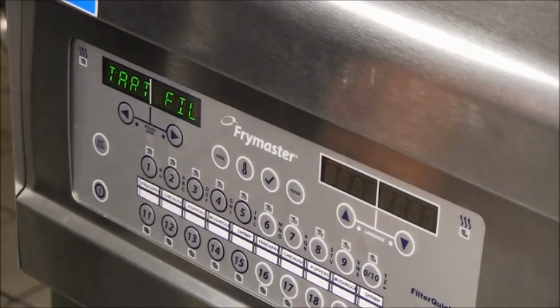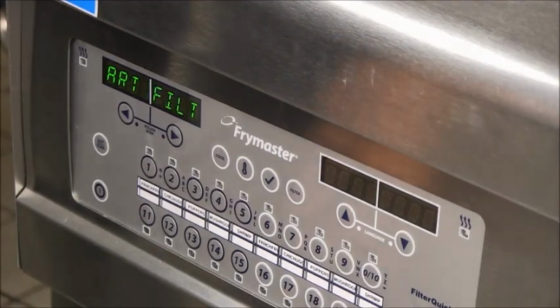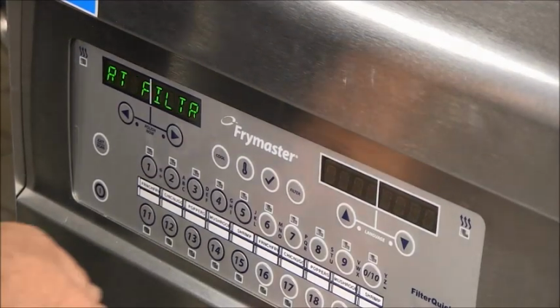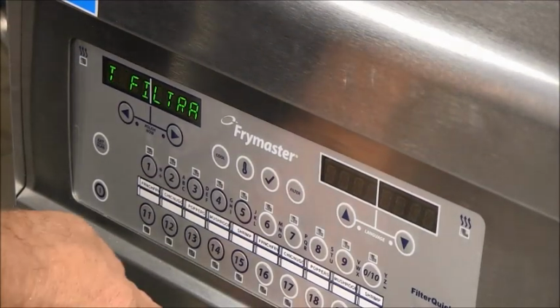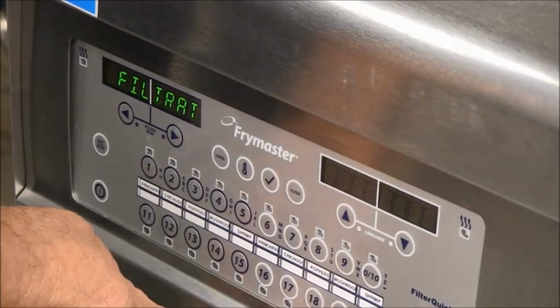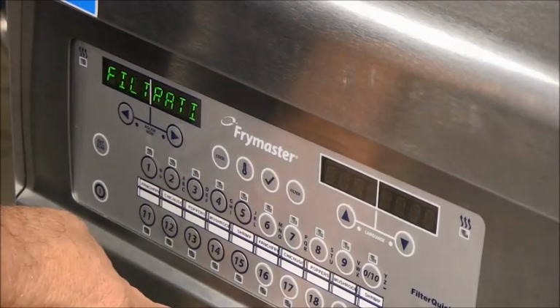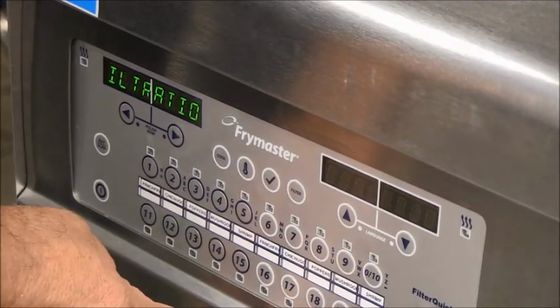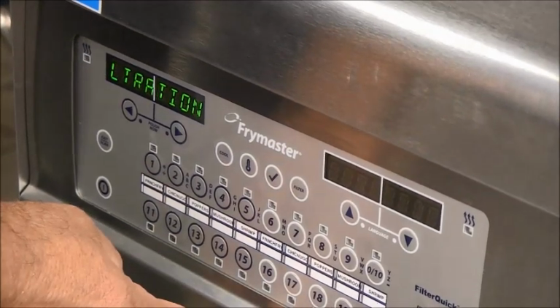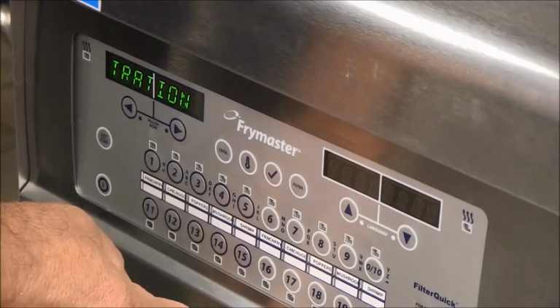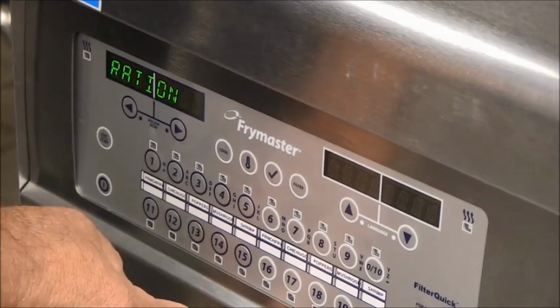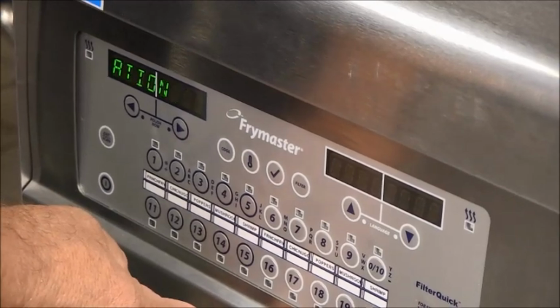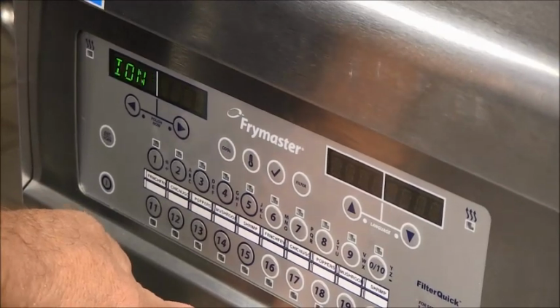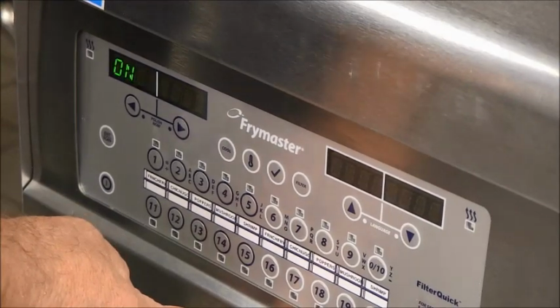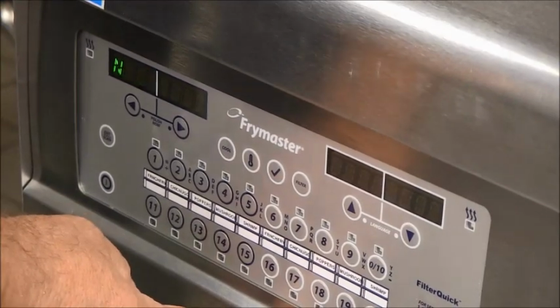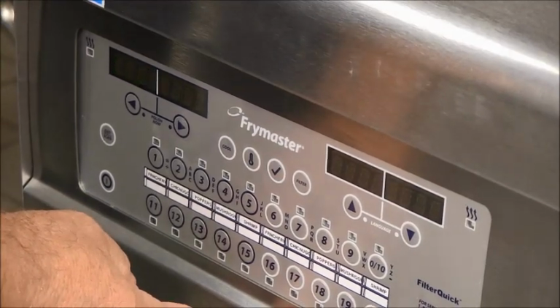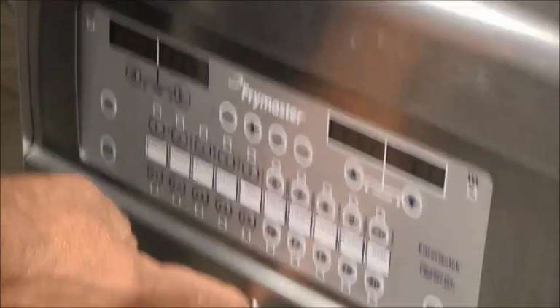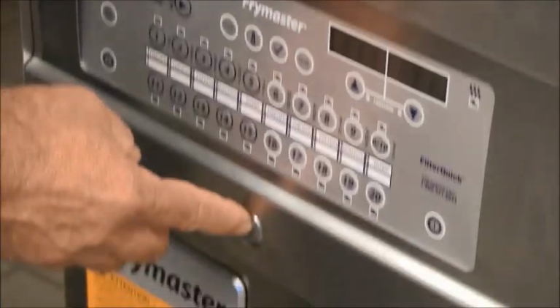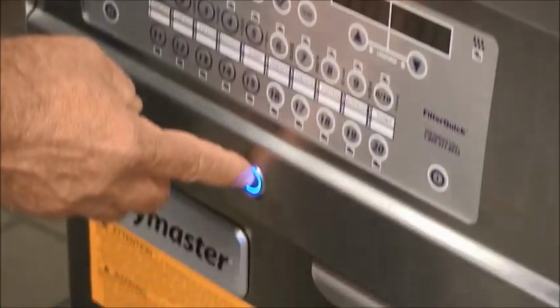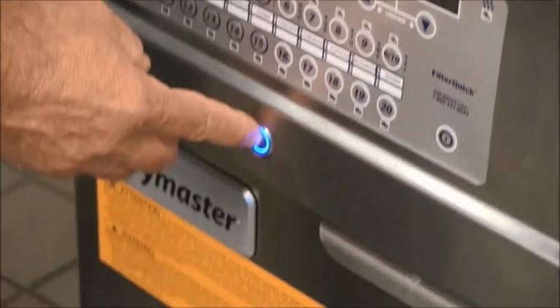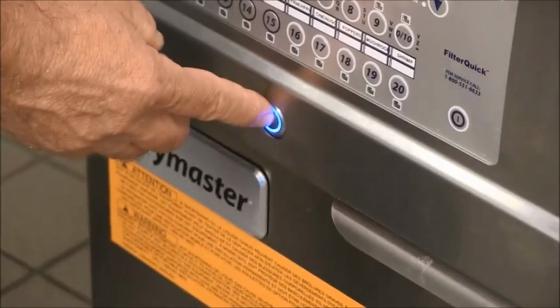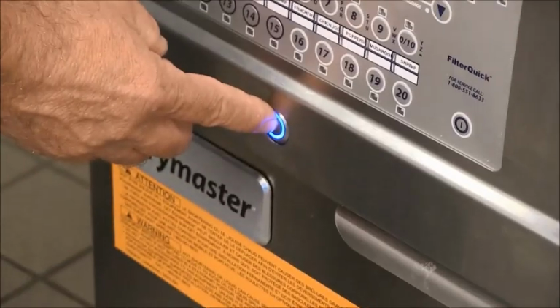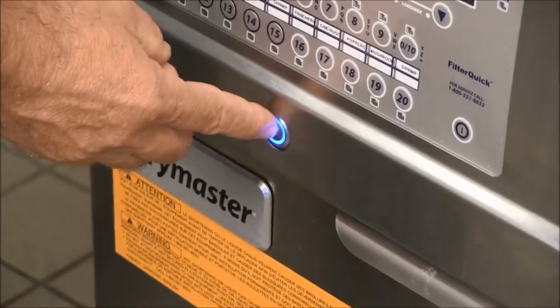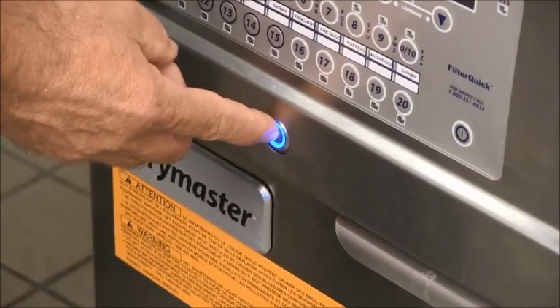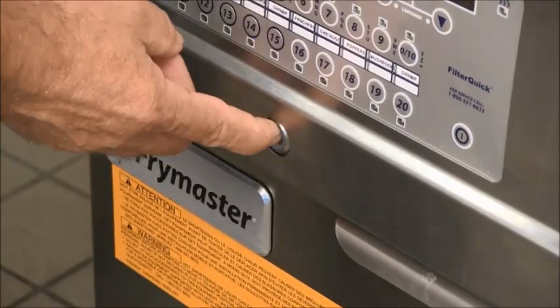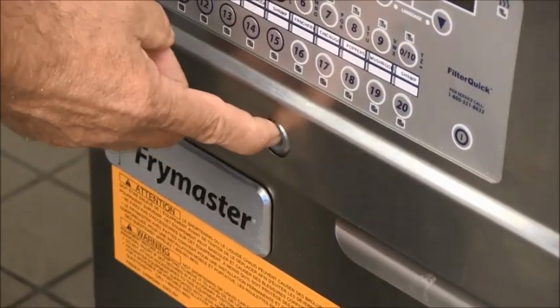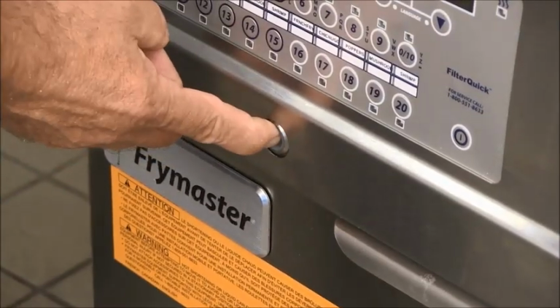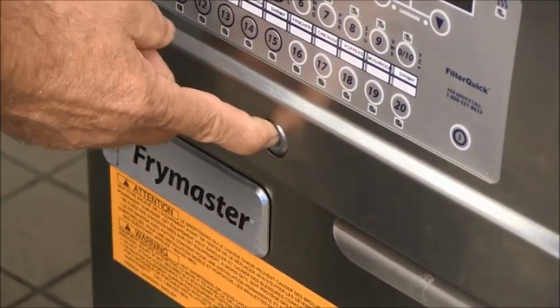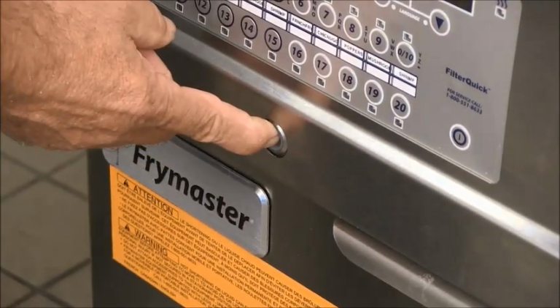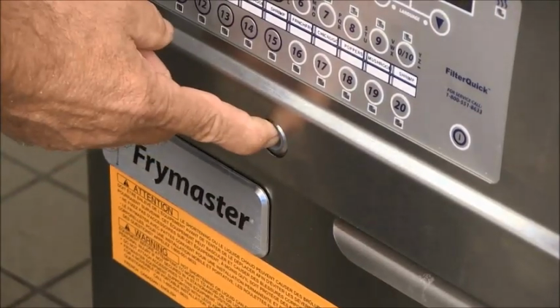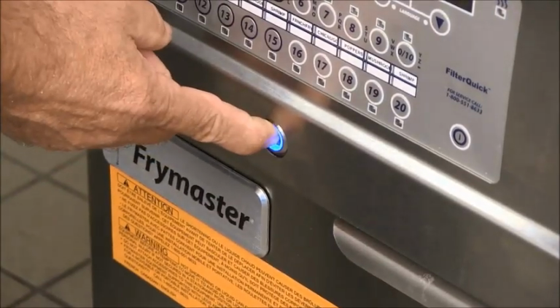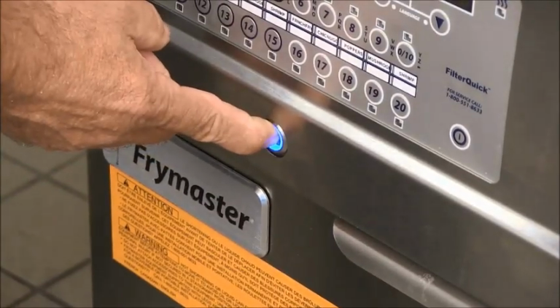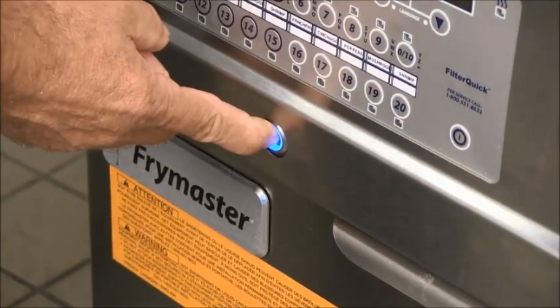The controller scrolls start filtration and the blue button is illuminated. Press the blue button.